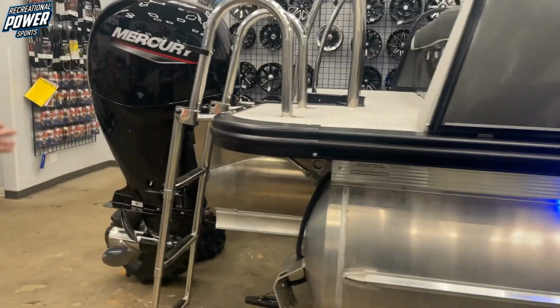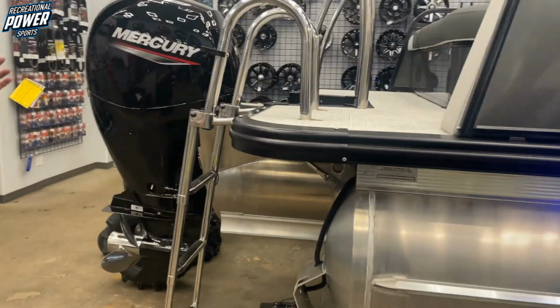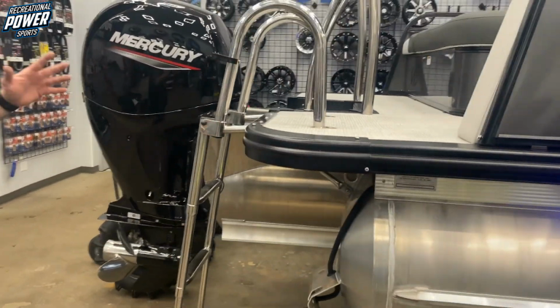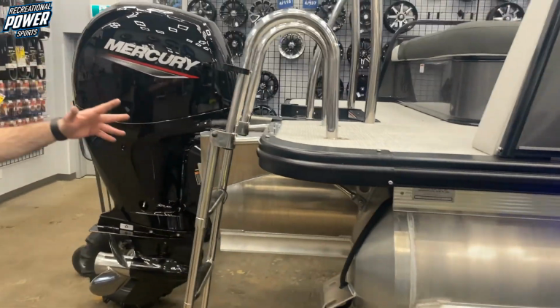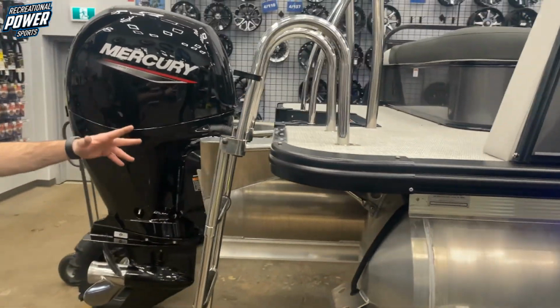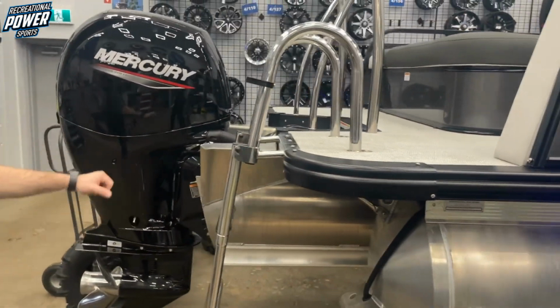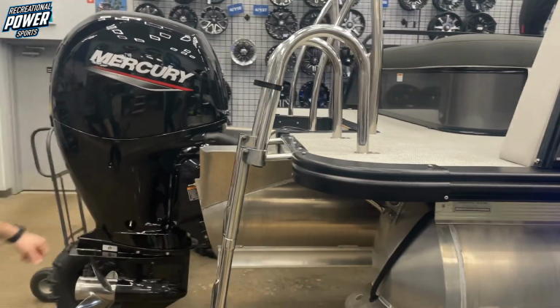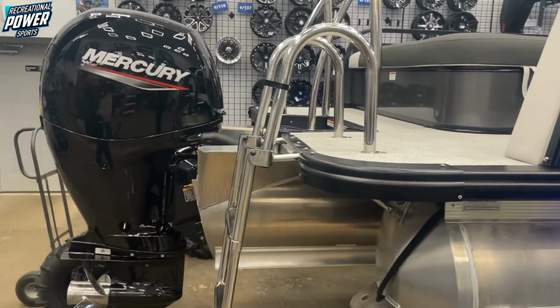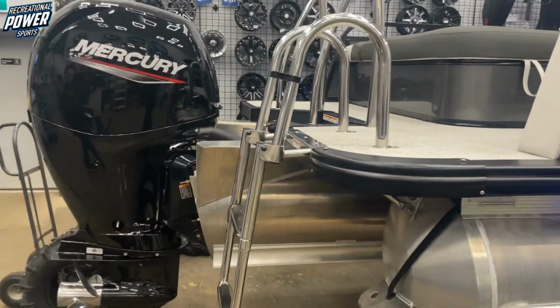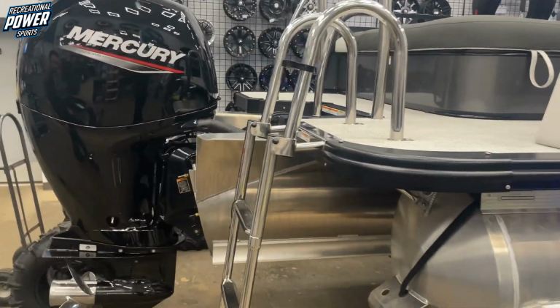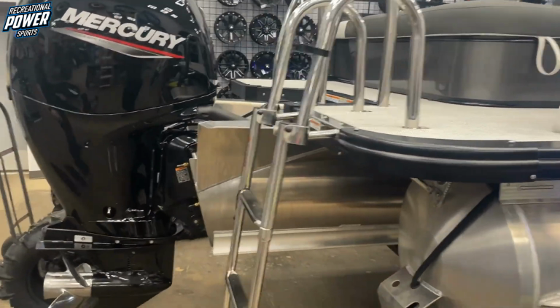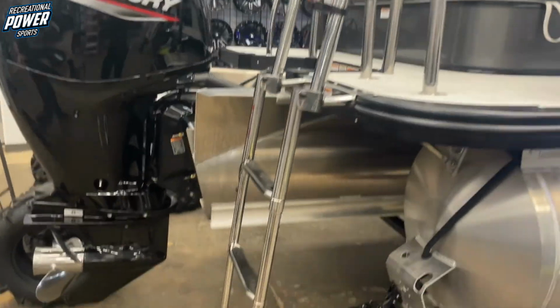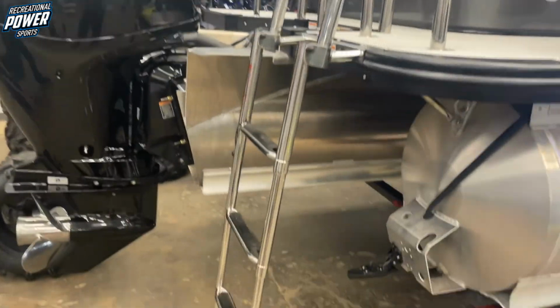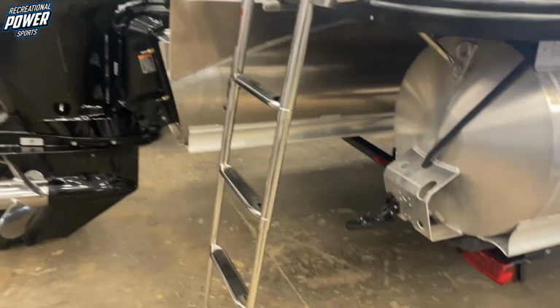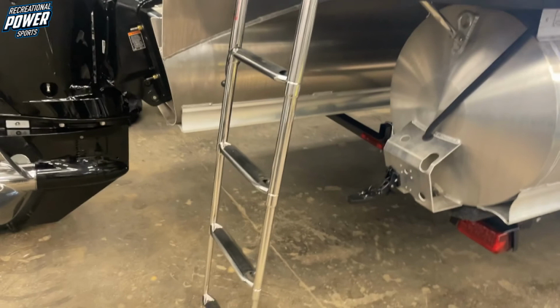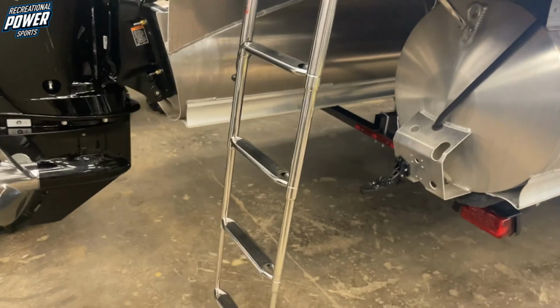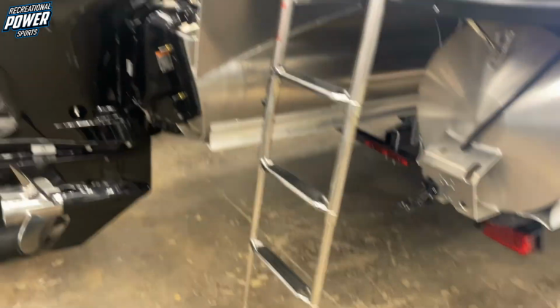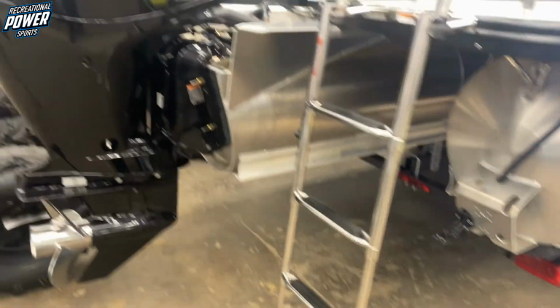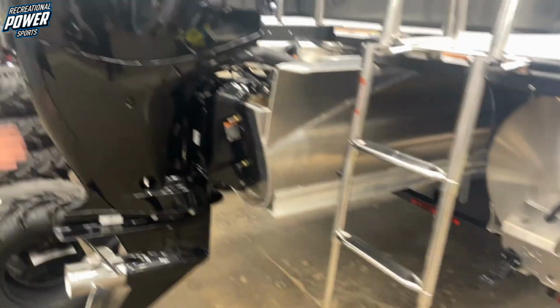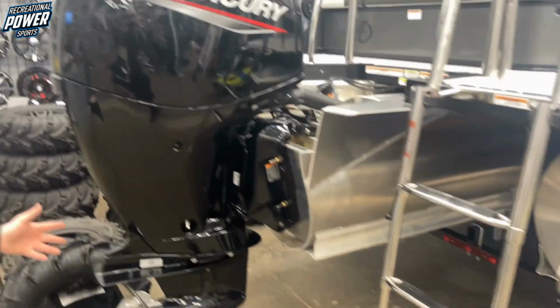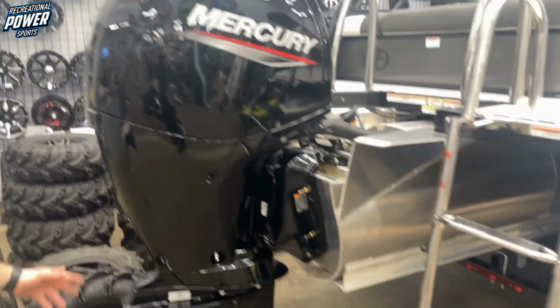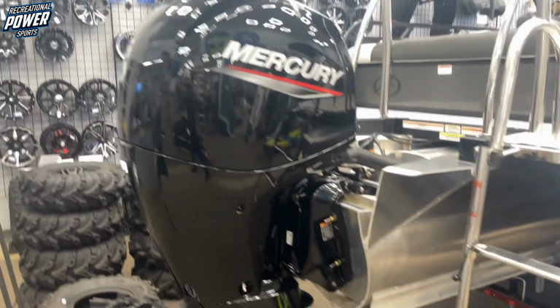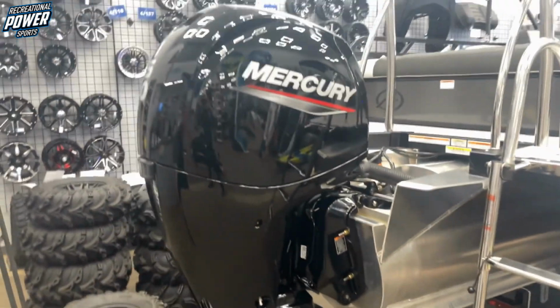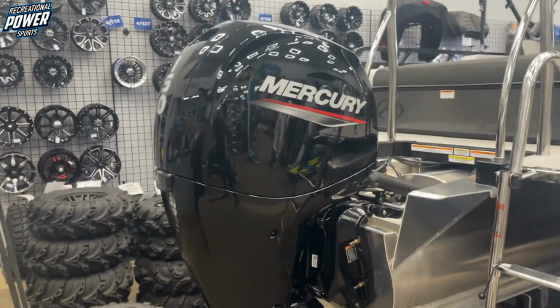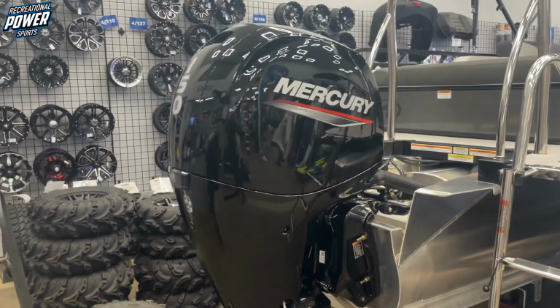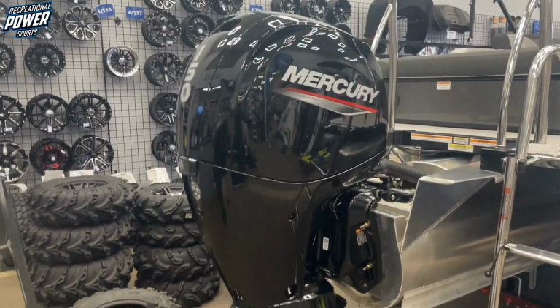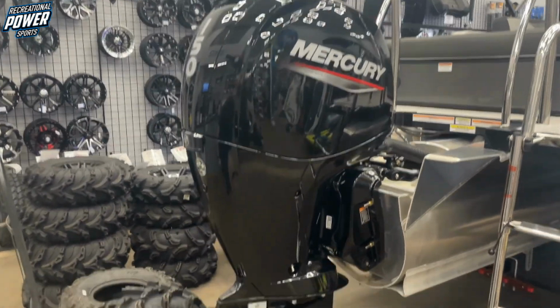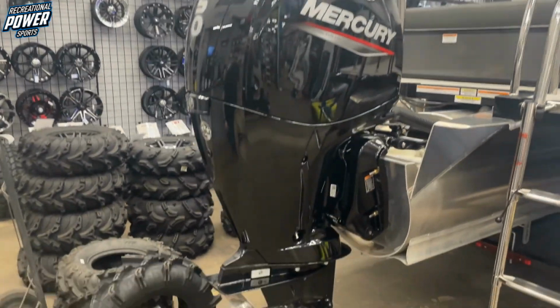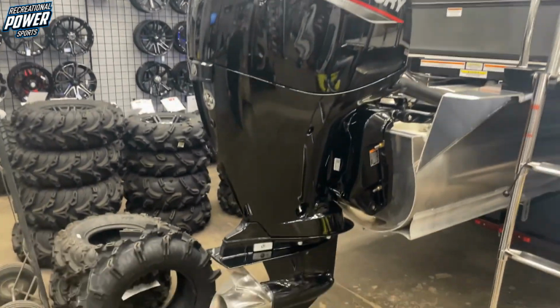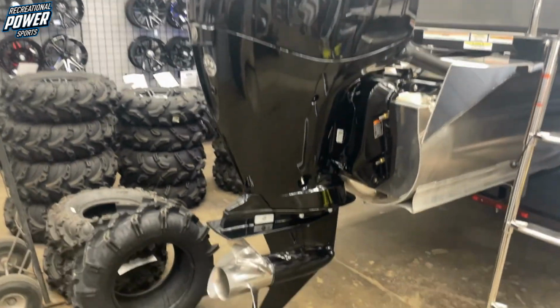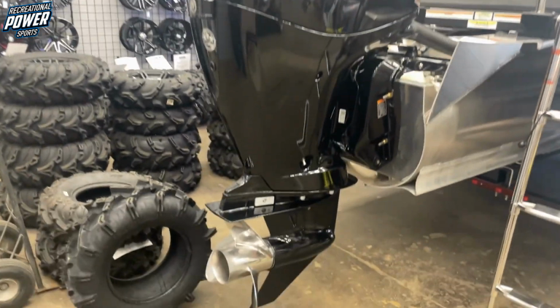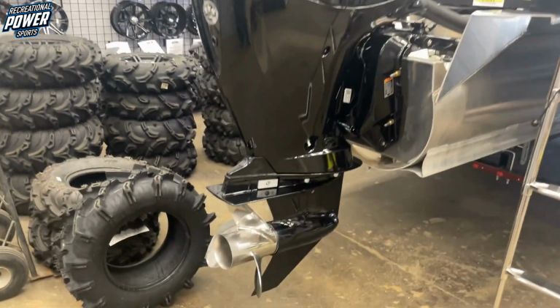Coming around the back you can see the rear boarding ladder, the Merc 150, and the Mercury logo. That wraps up the tour.